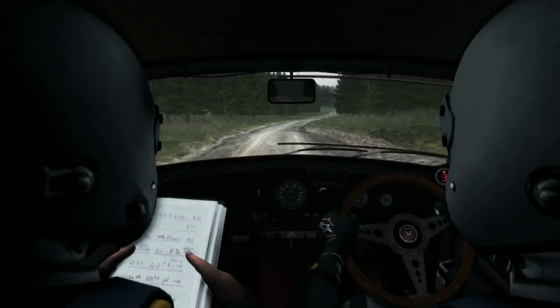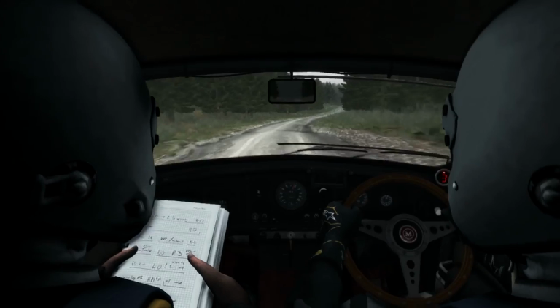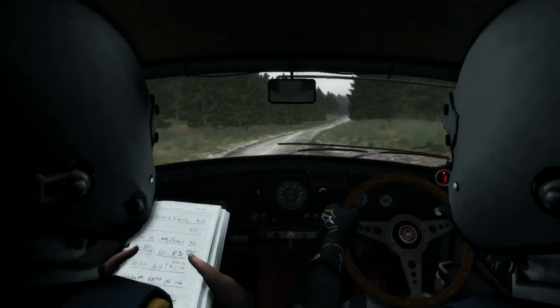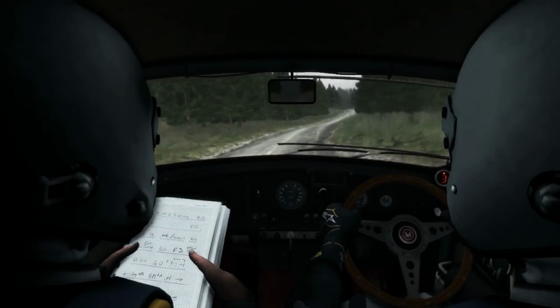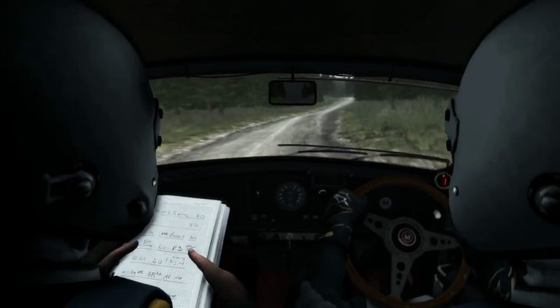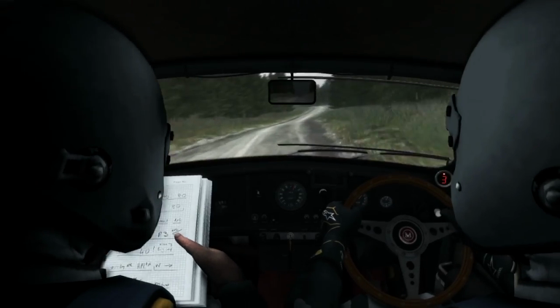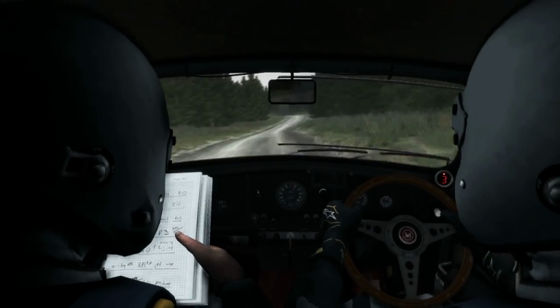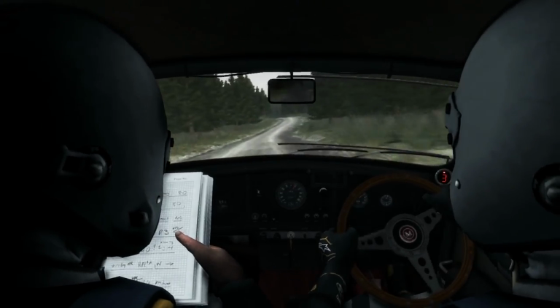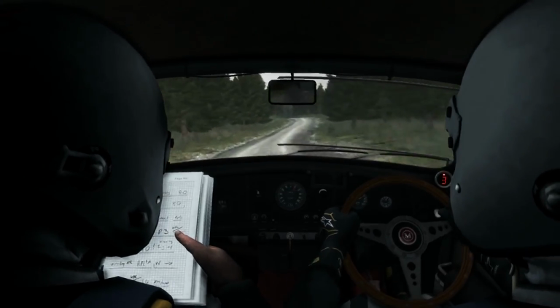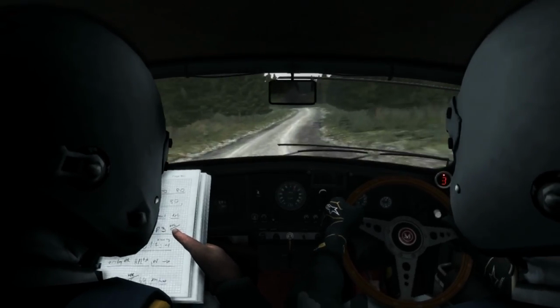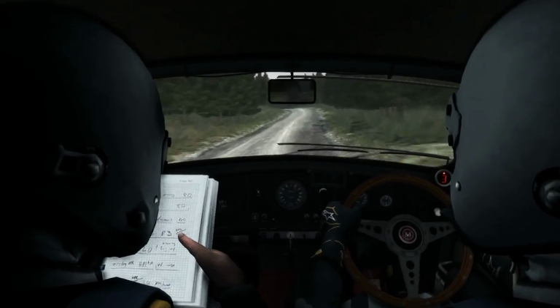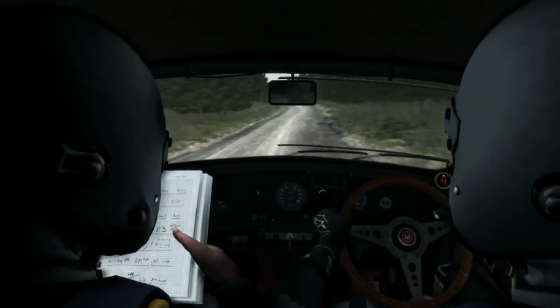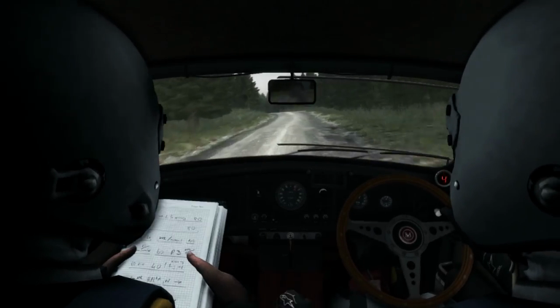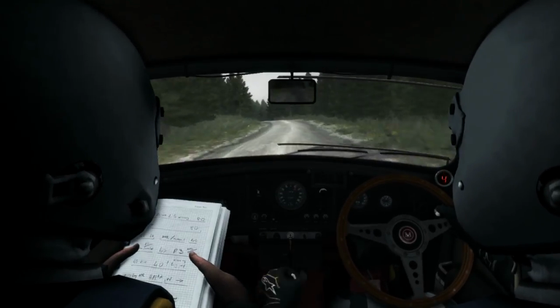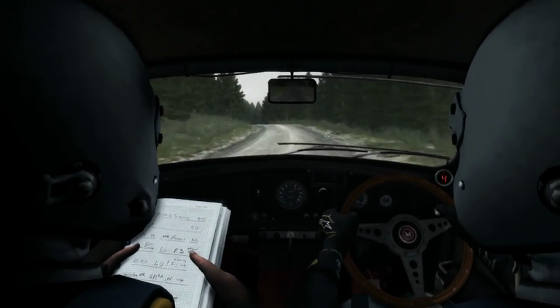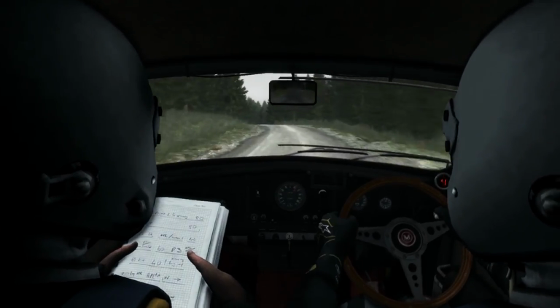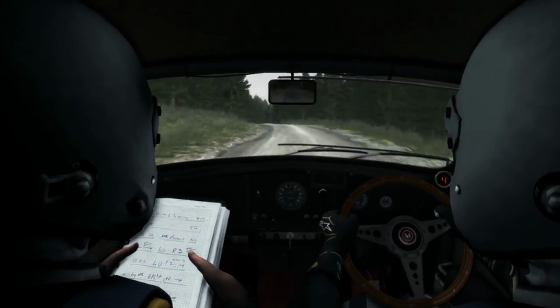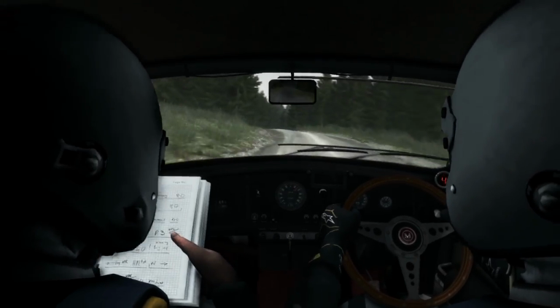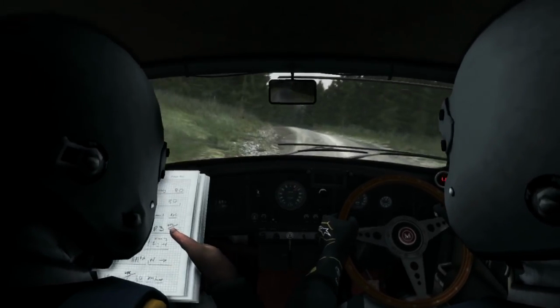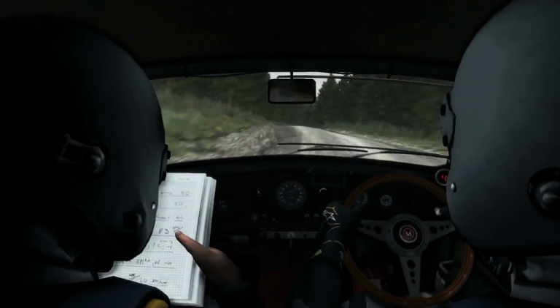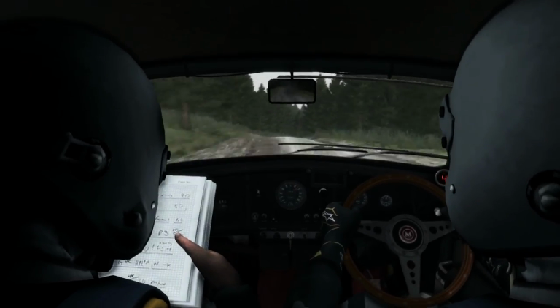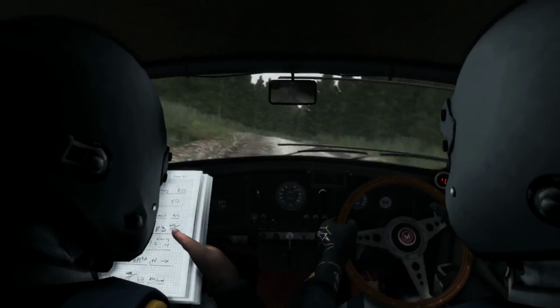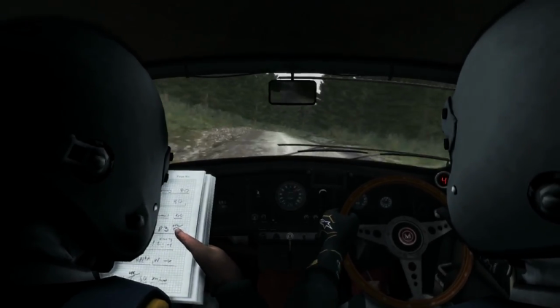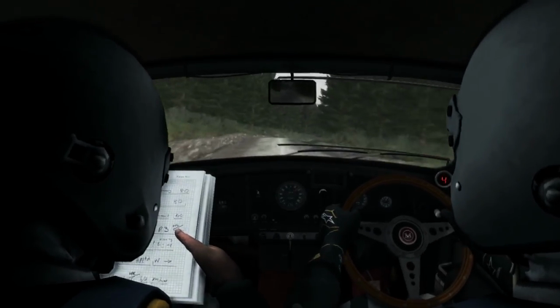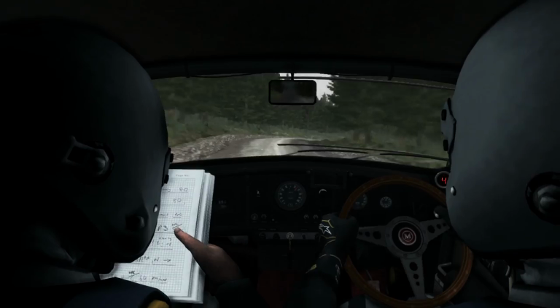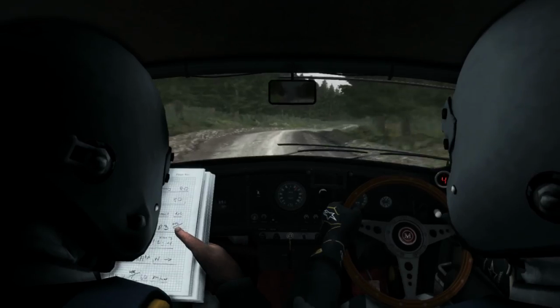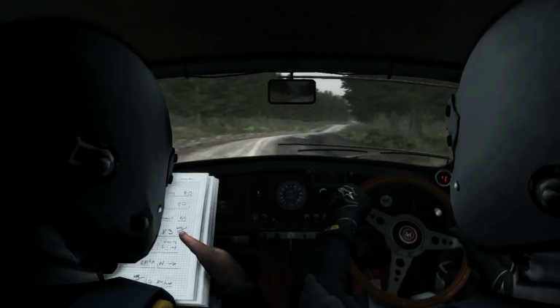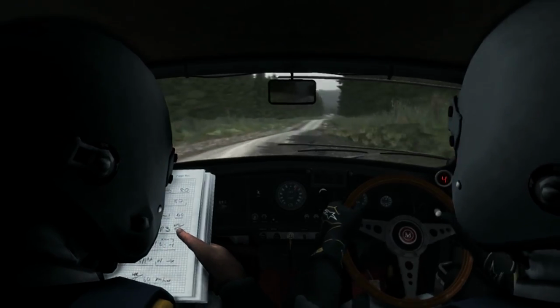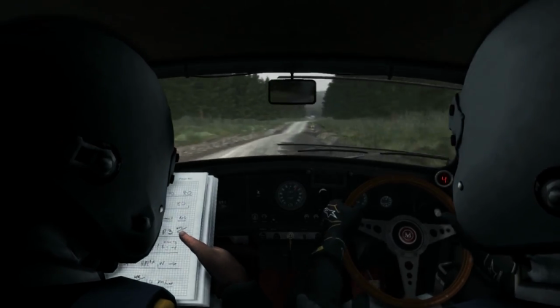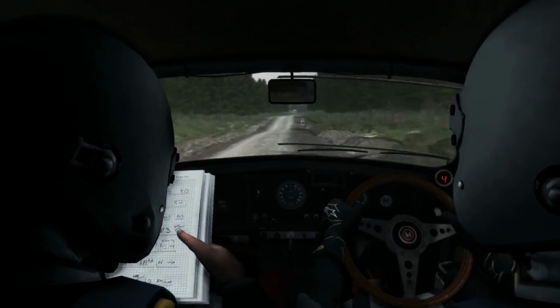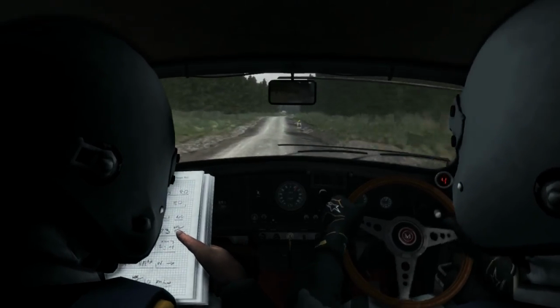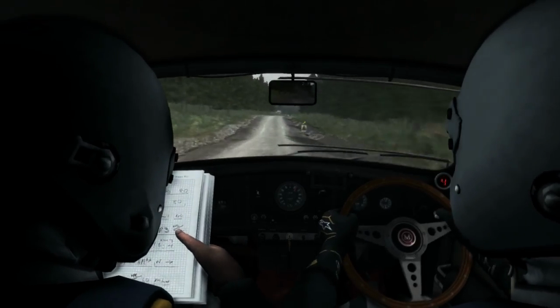Left 6 and right 6. 80, caution, right 6. 60, turn open. Hairpin left.